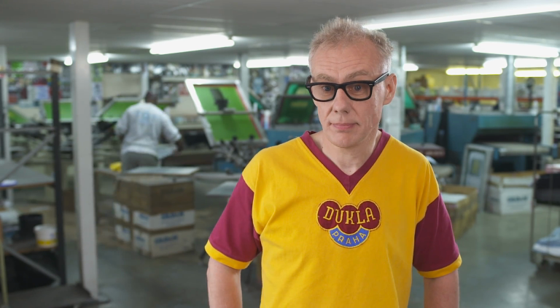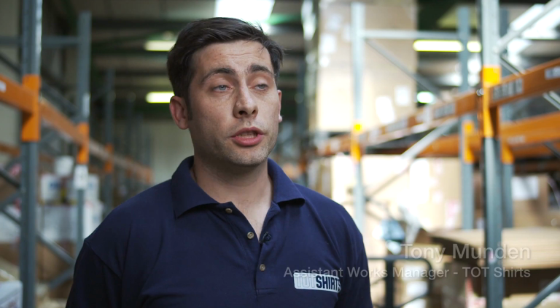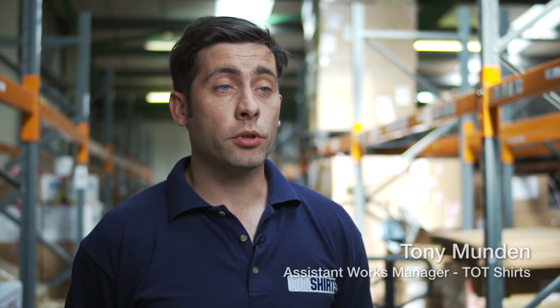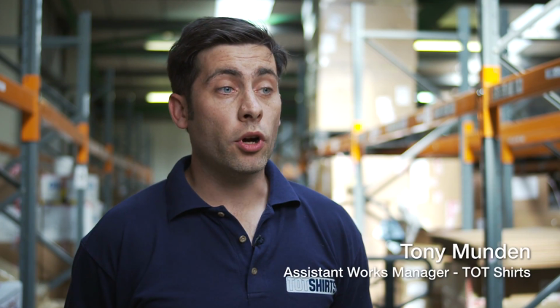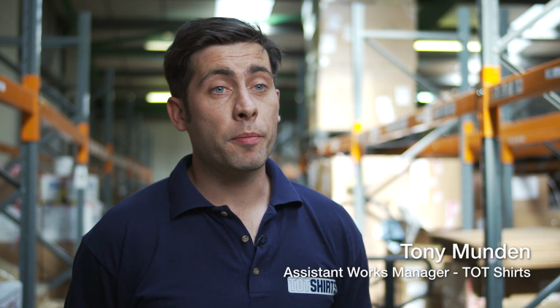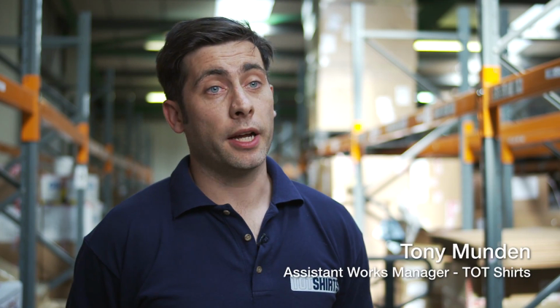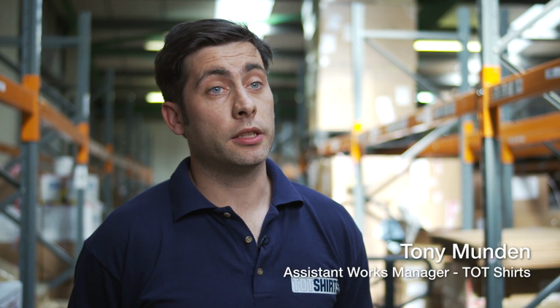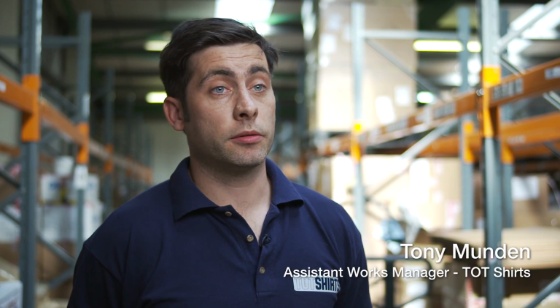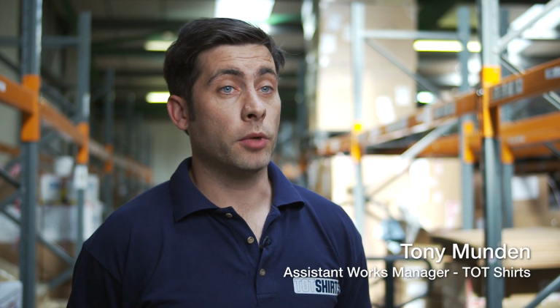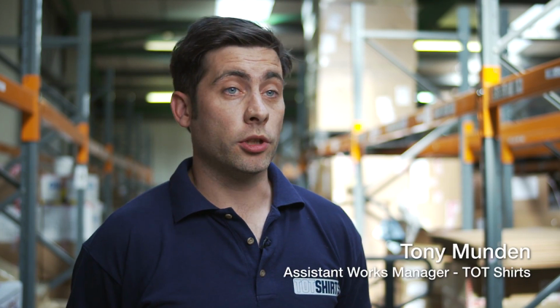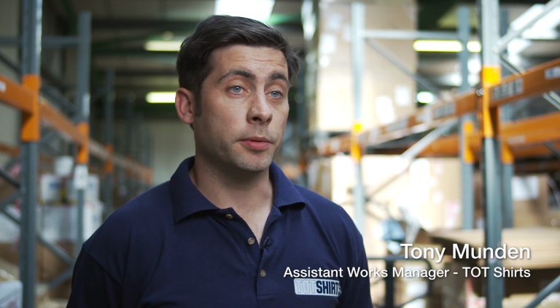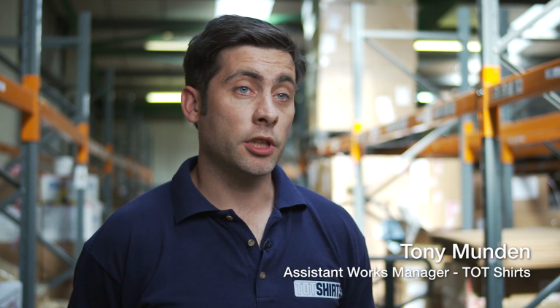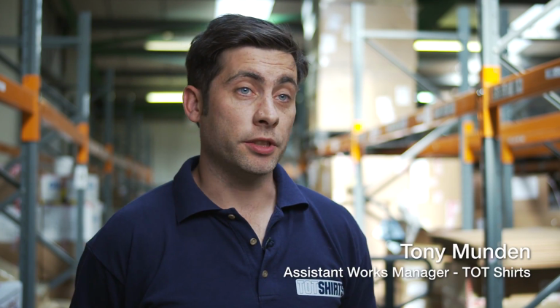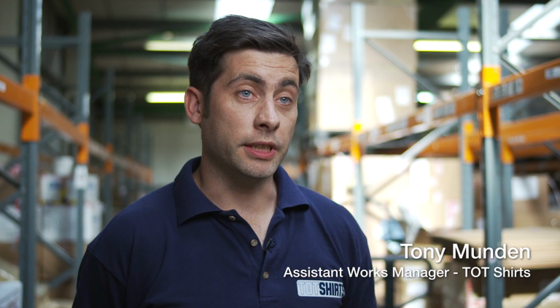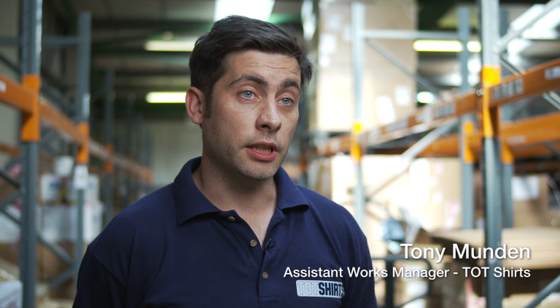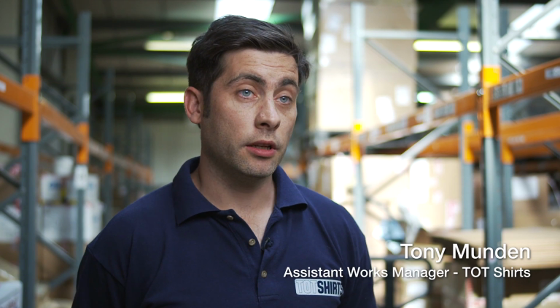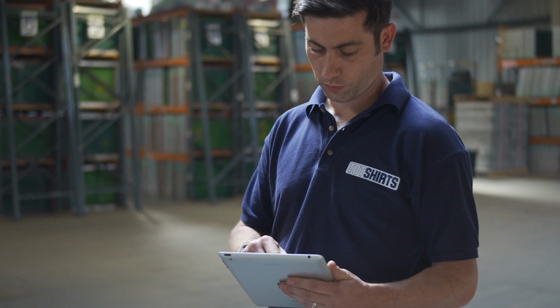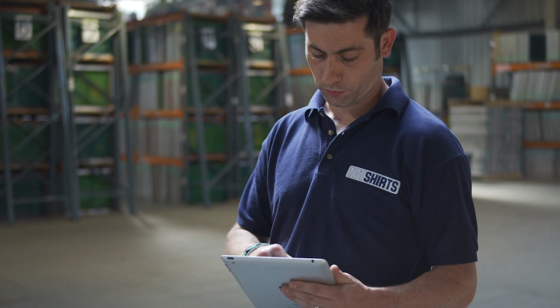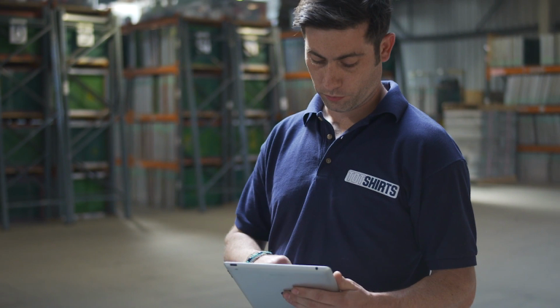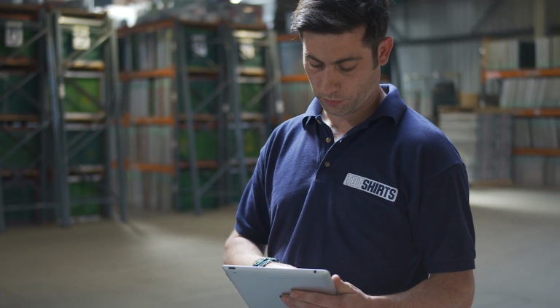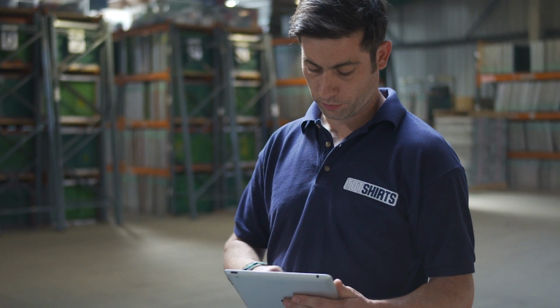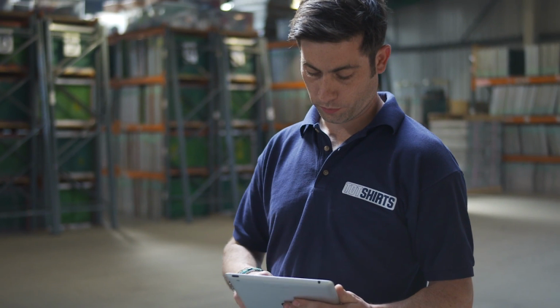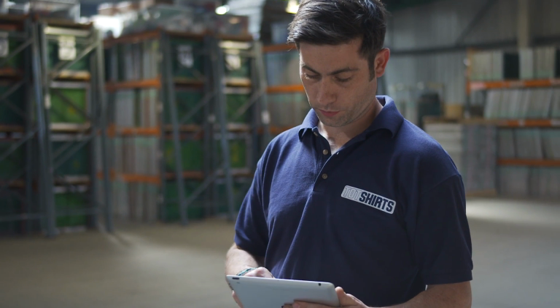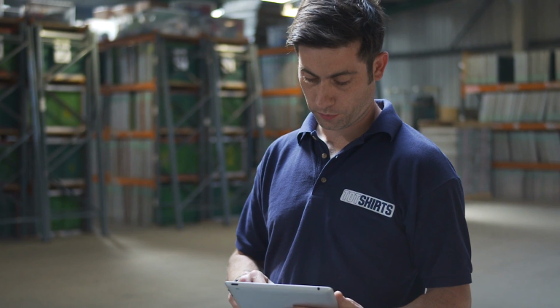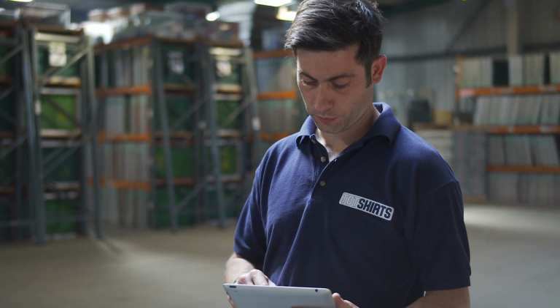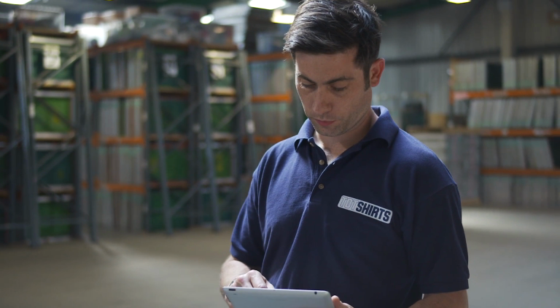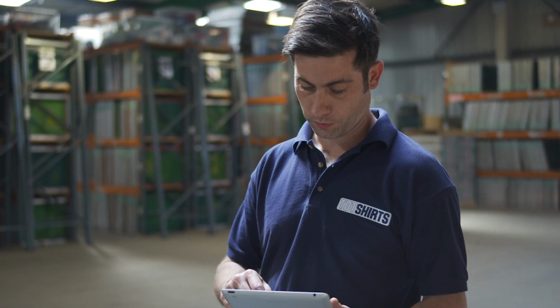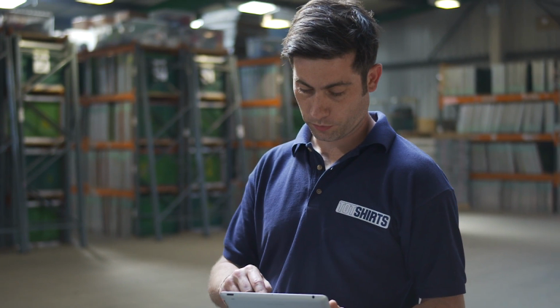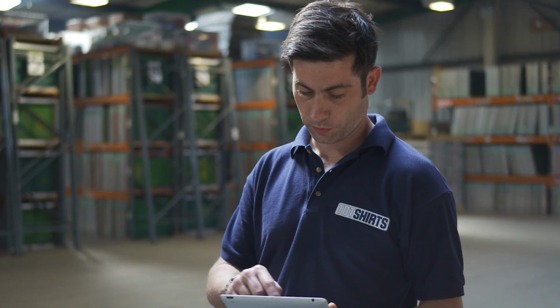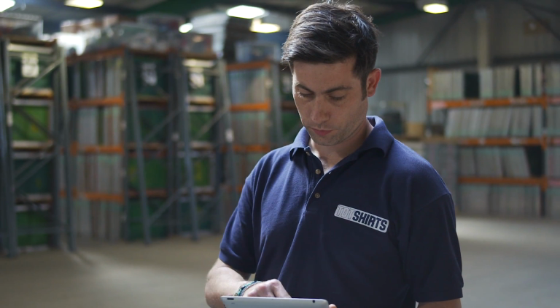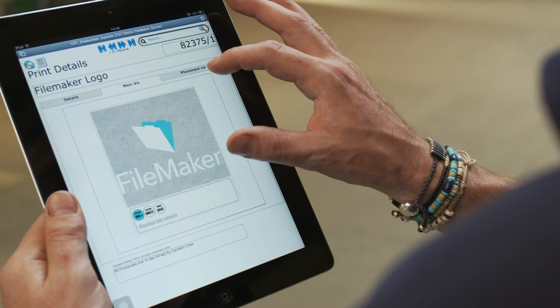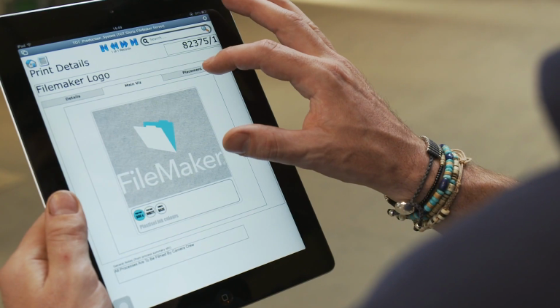Since we've got the iPad, my job's been so much easier. I can update wherever I'm in the building — not so much paperwork.